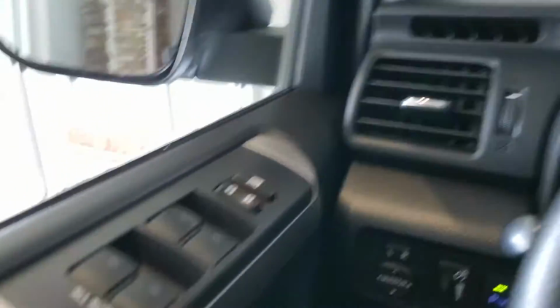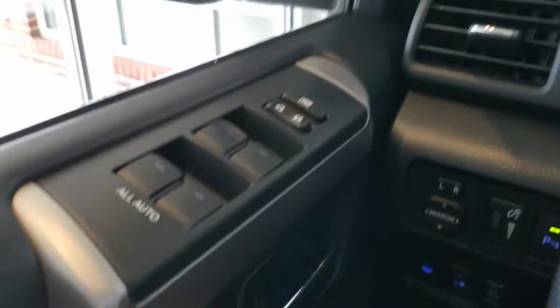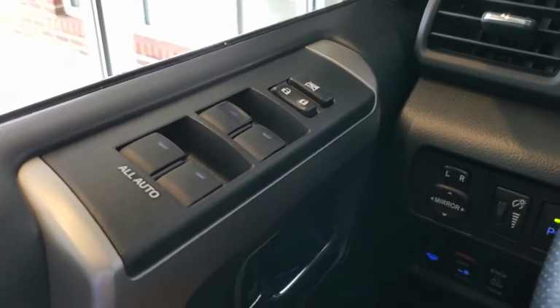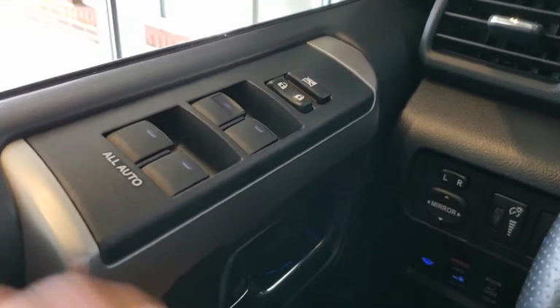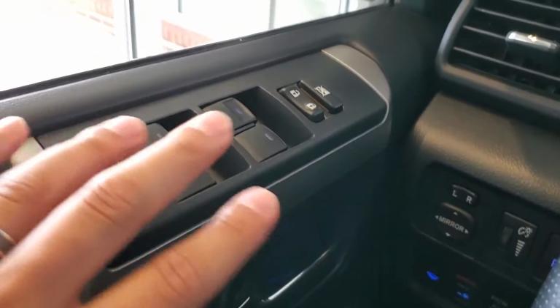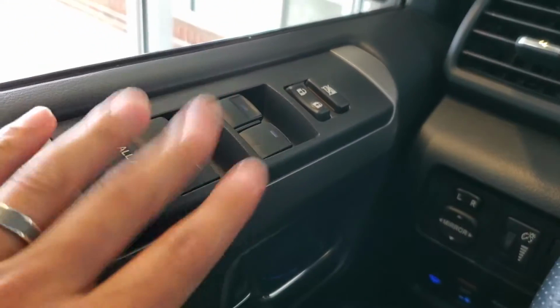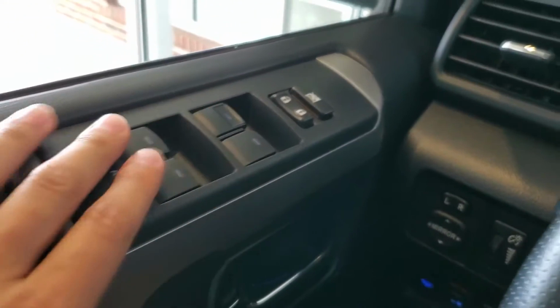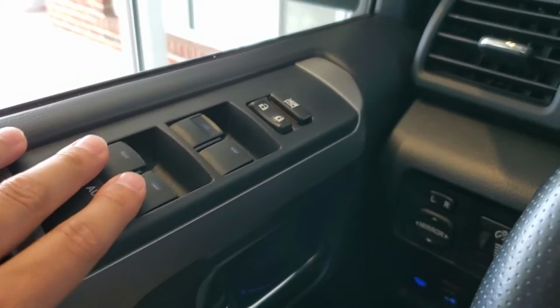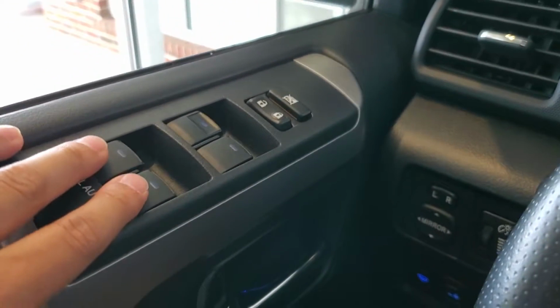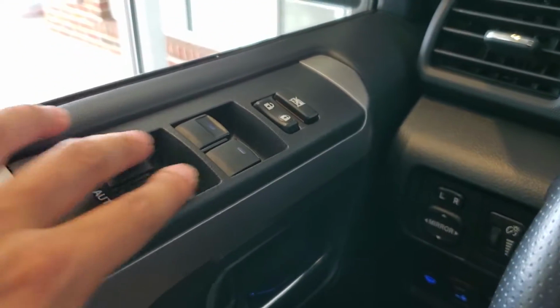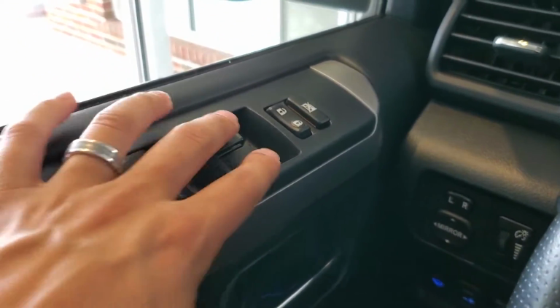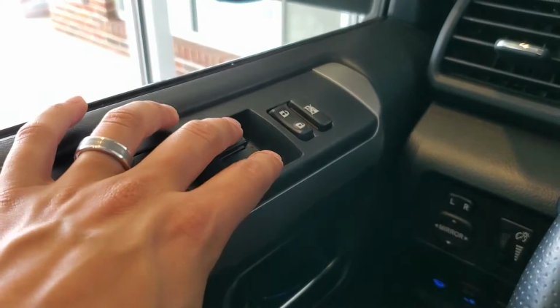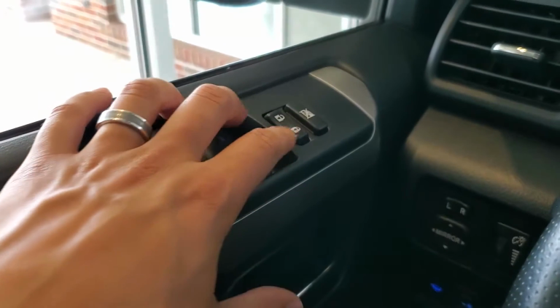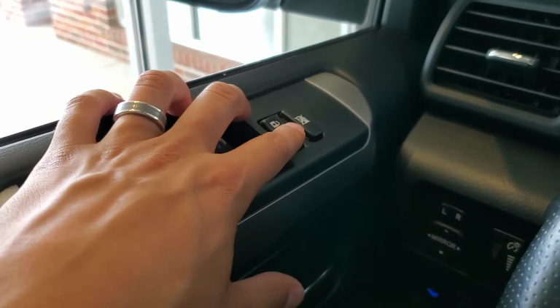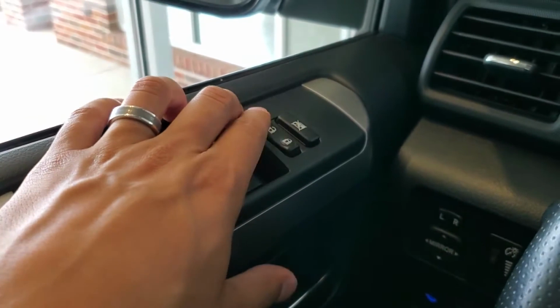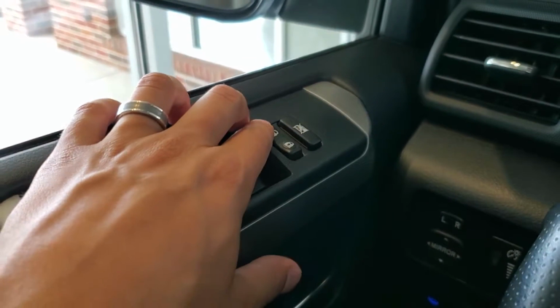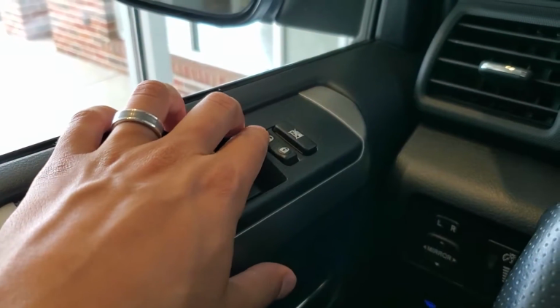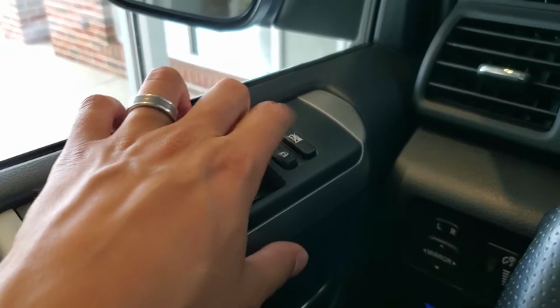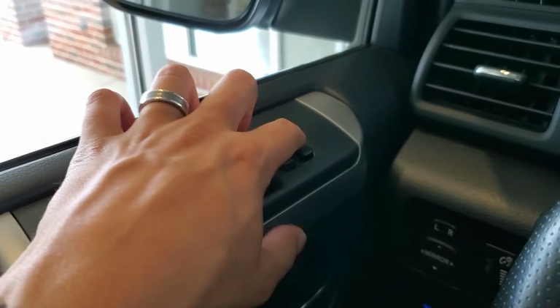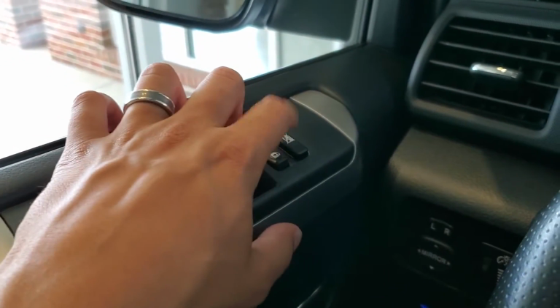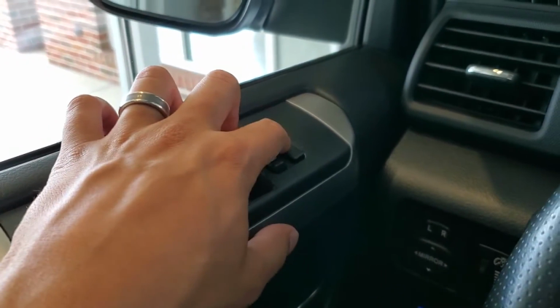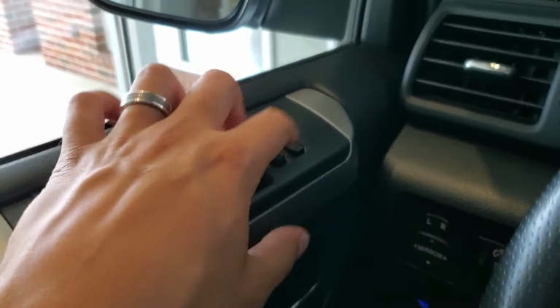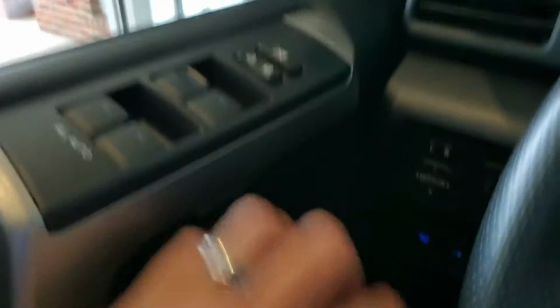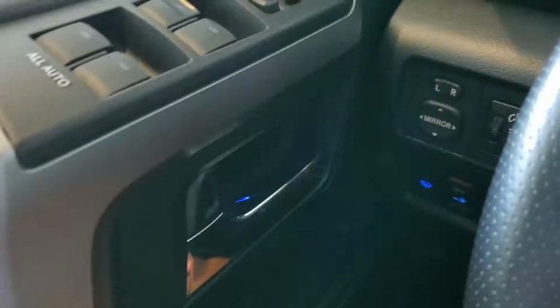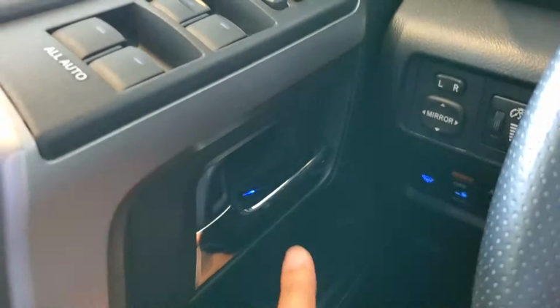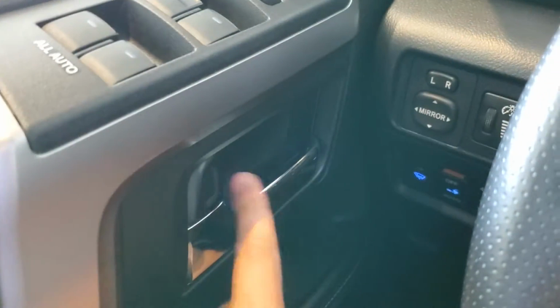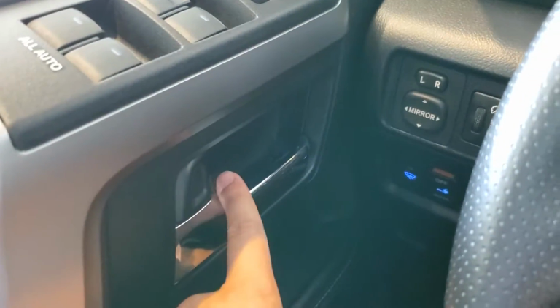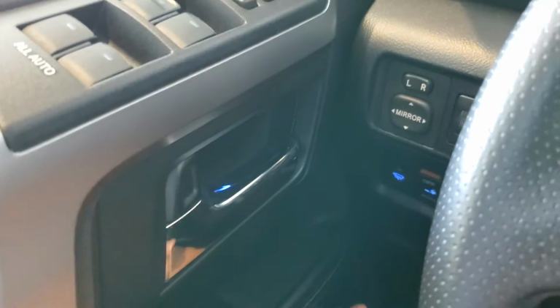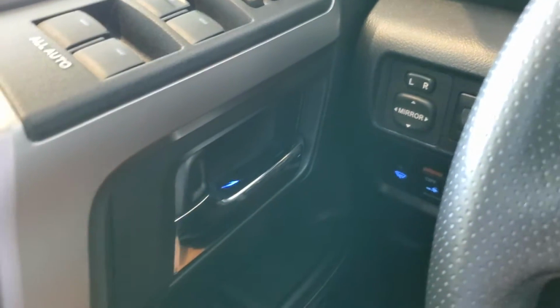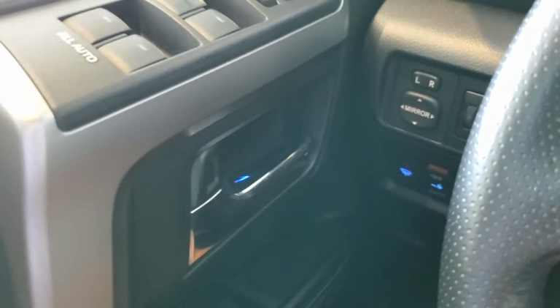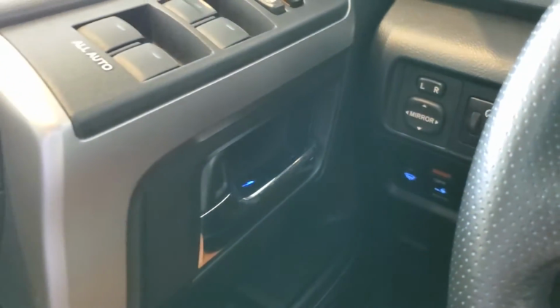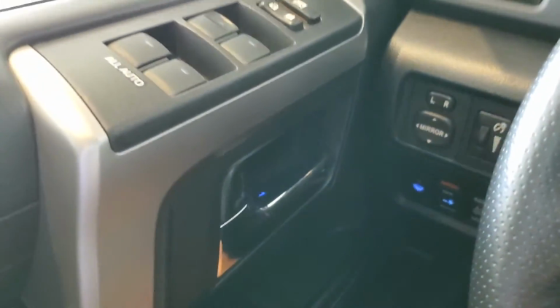On the door, we have our window switches, our door locks, our window locks, and you'll see our door handle just below.